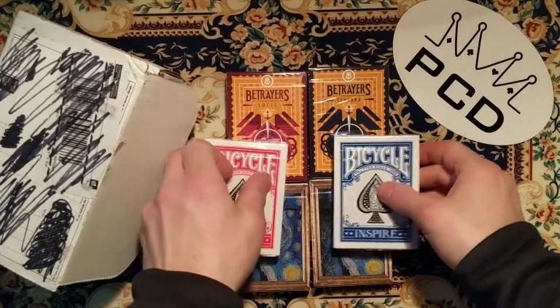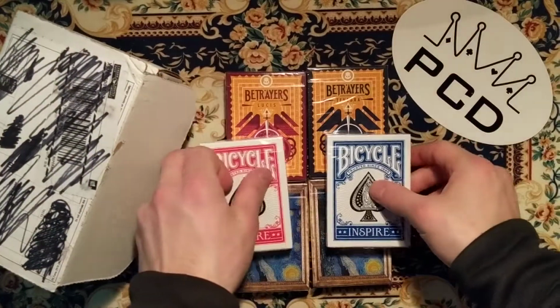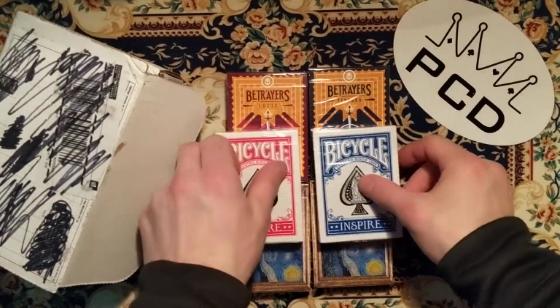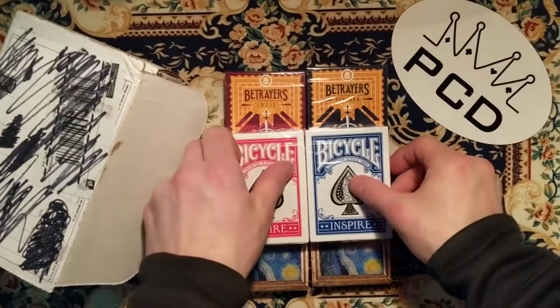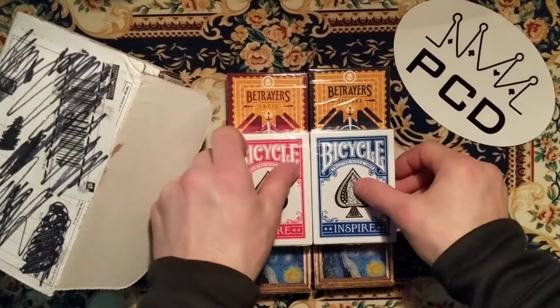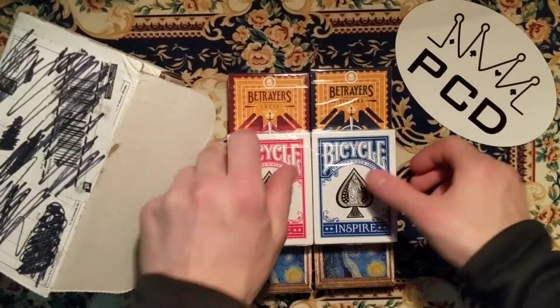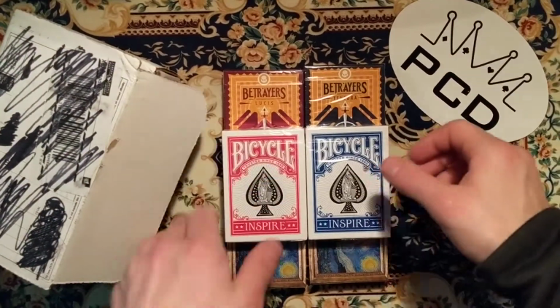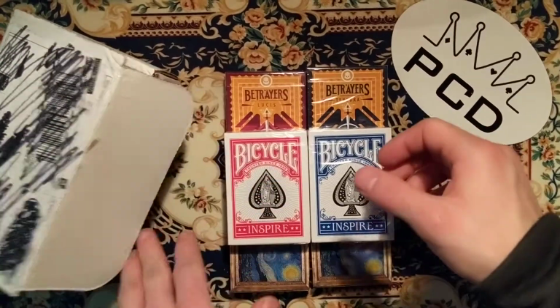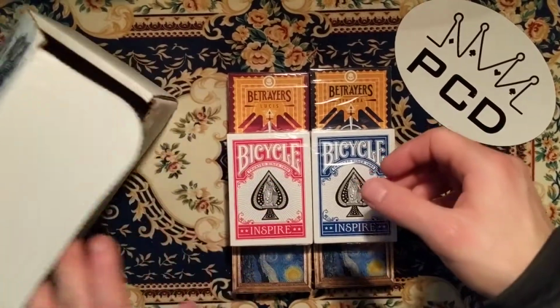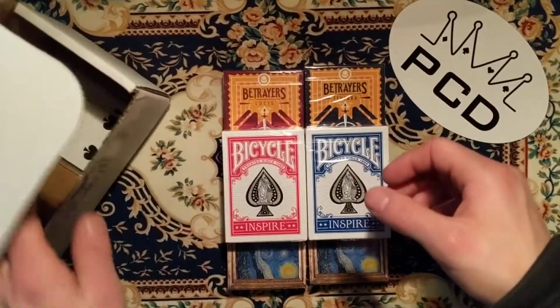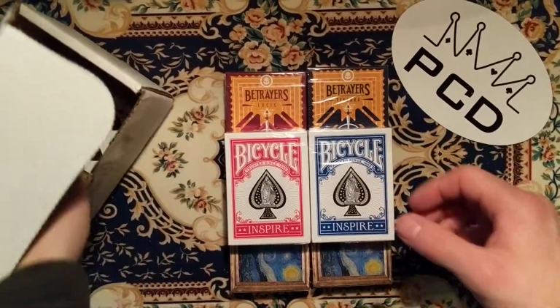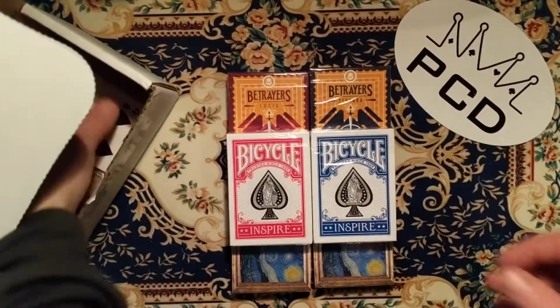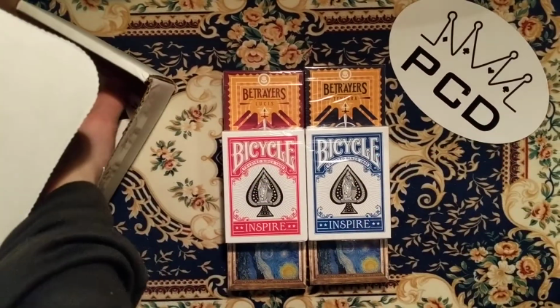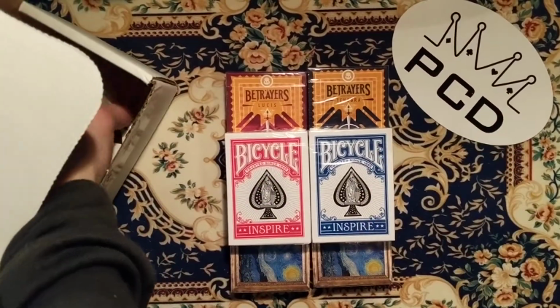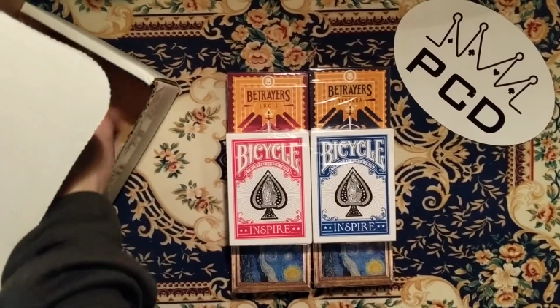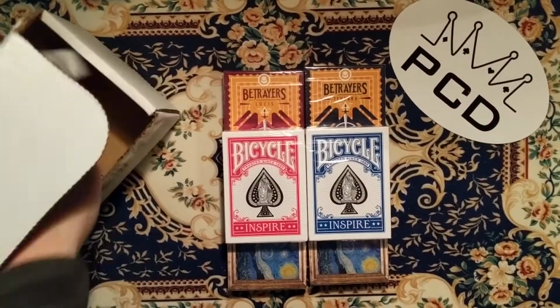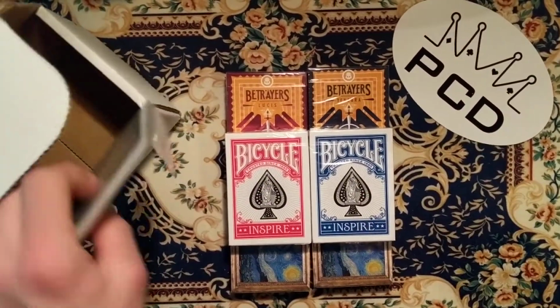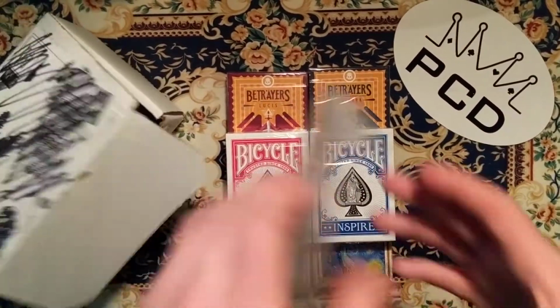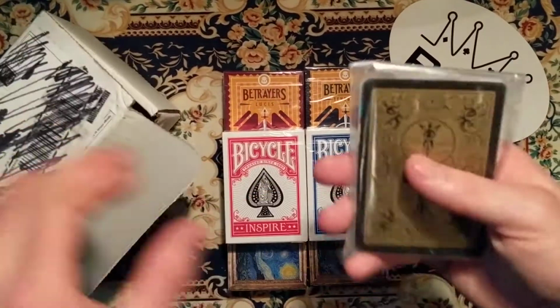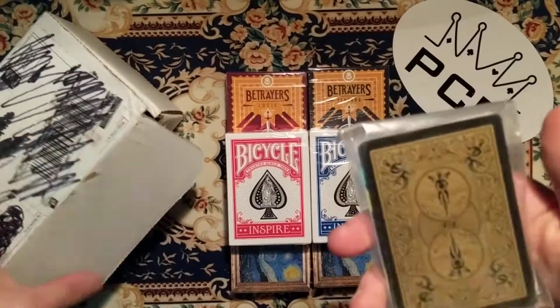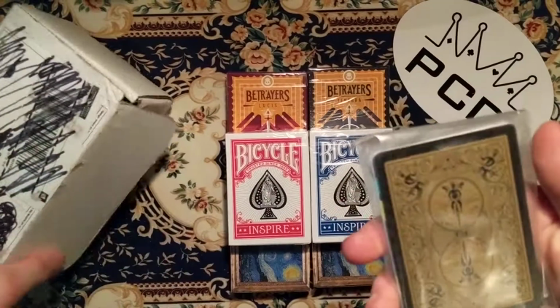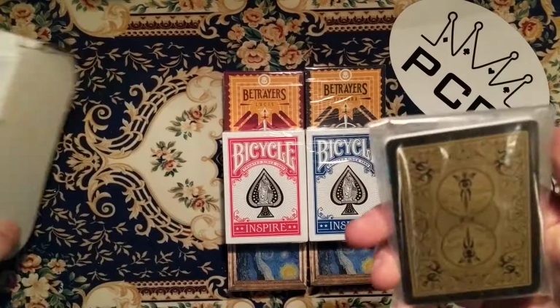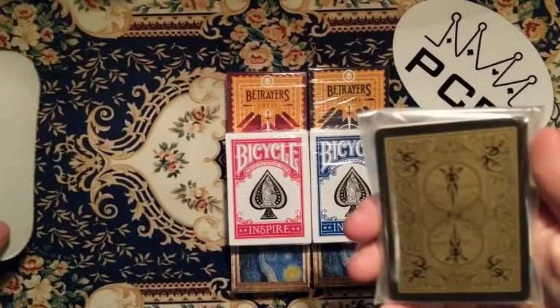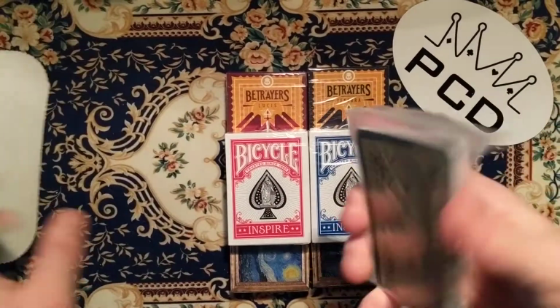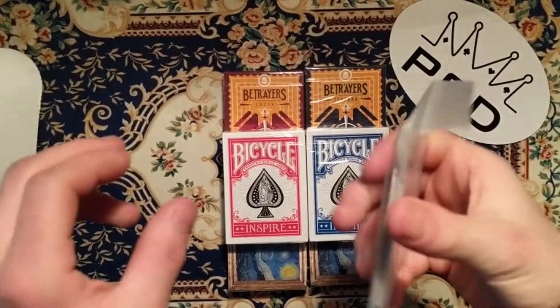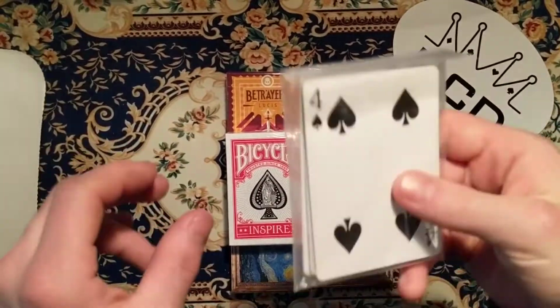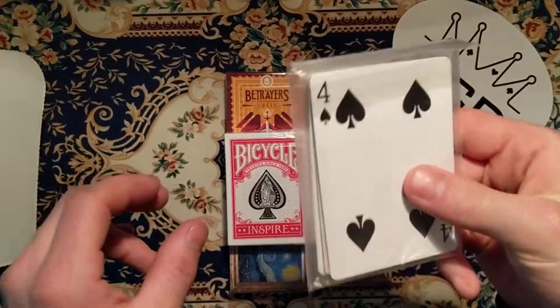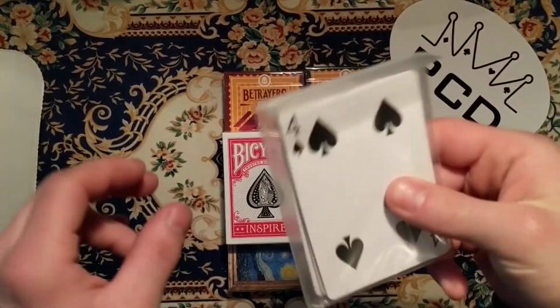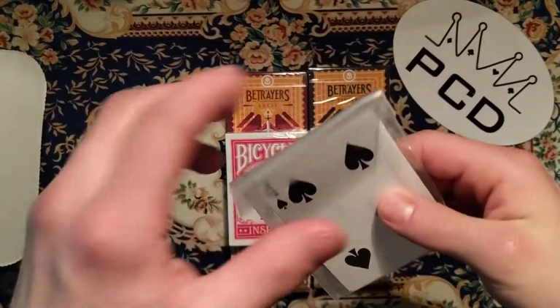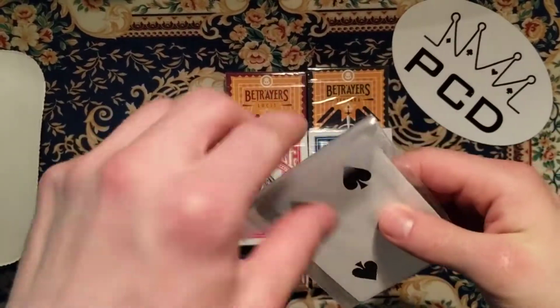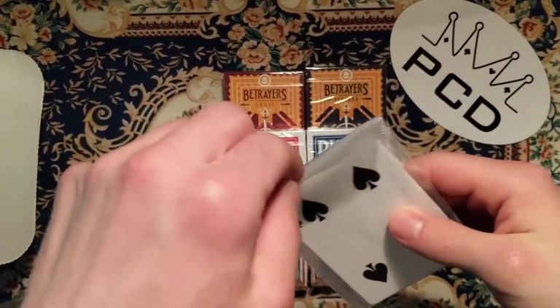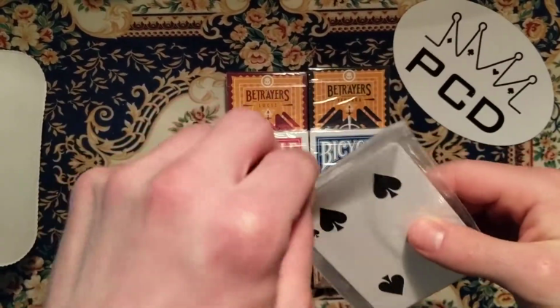So there's the cards, the decks. And again we got the extra little cards.